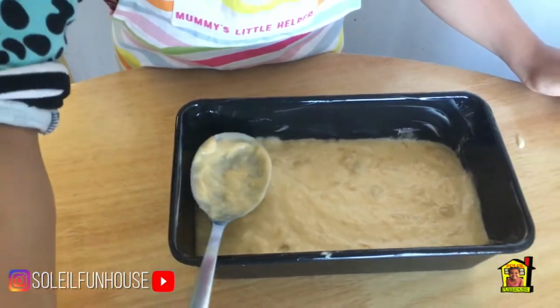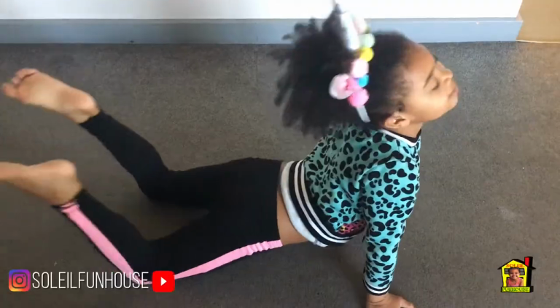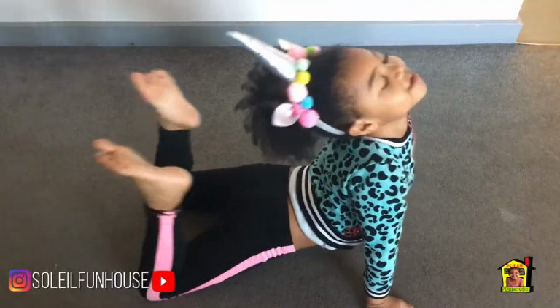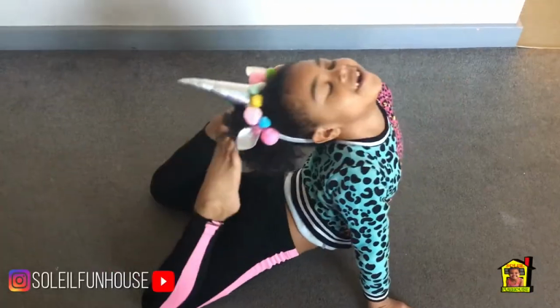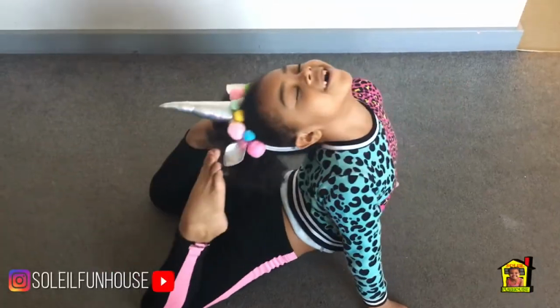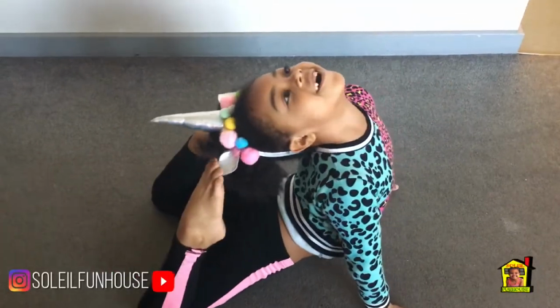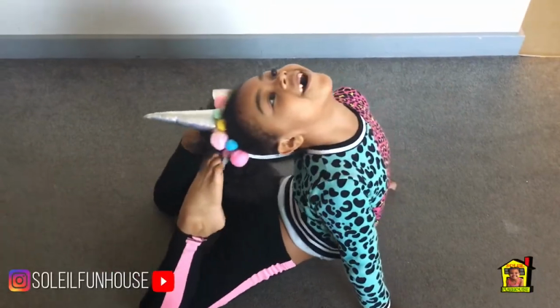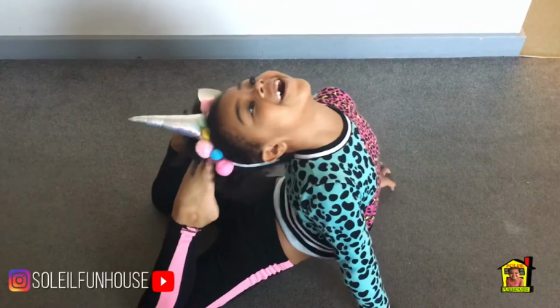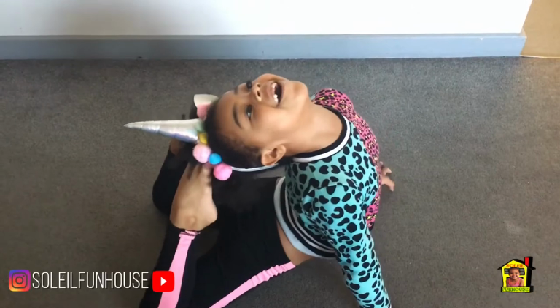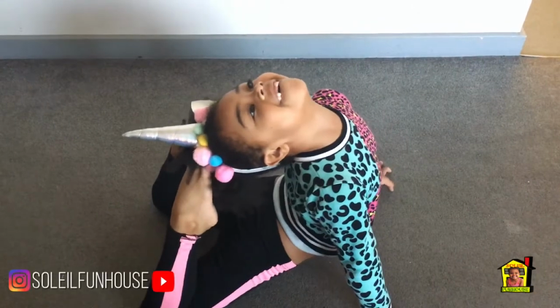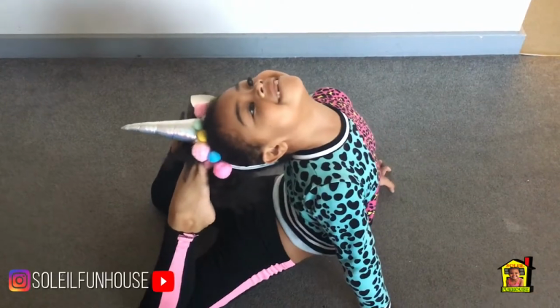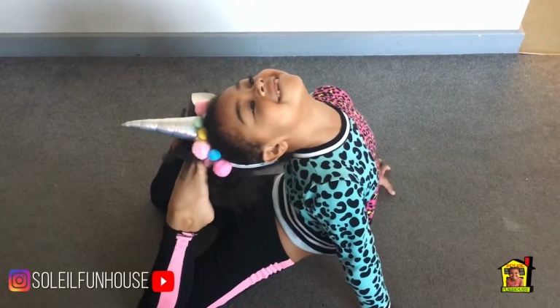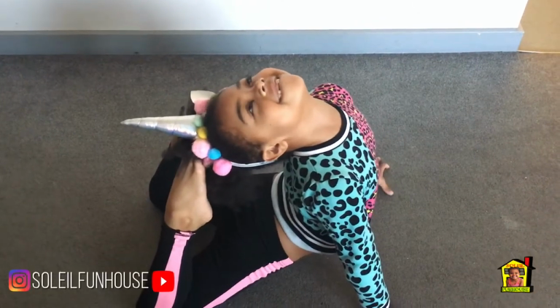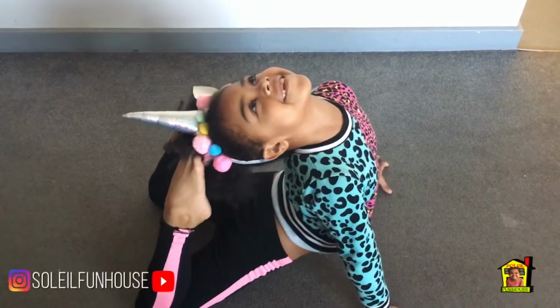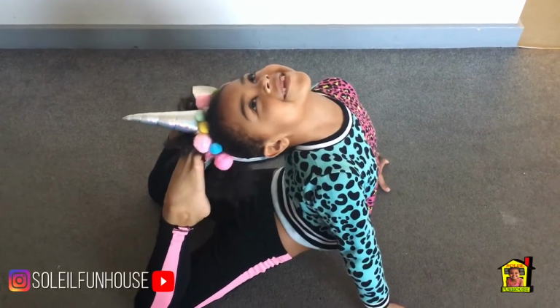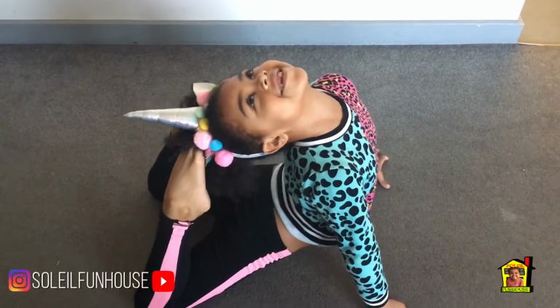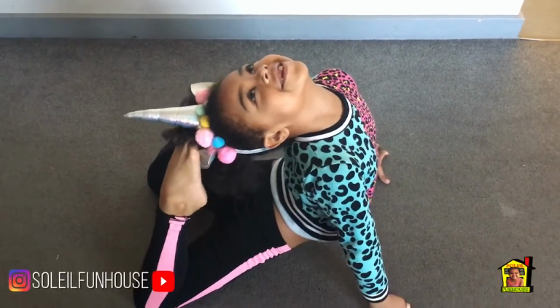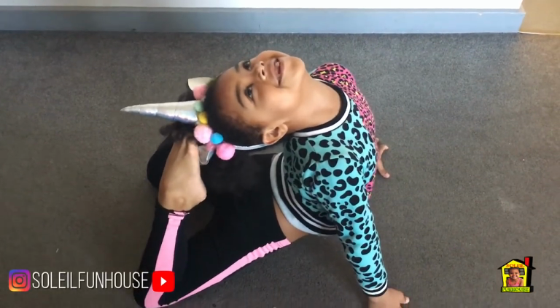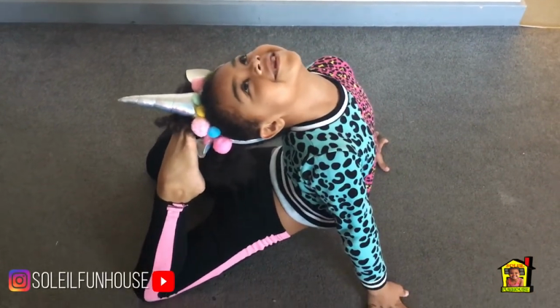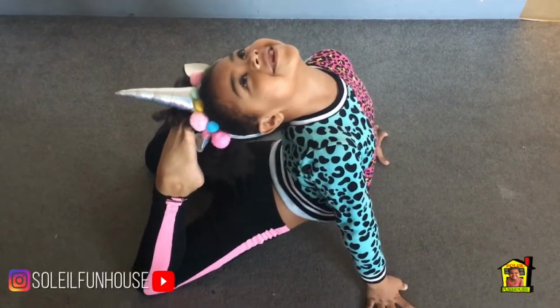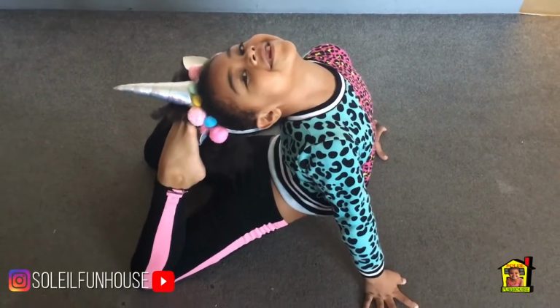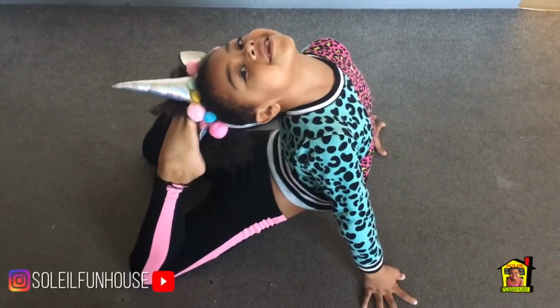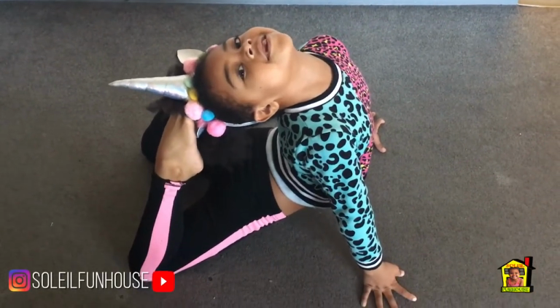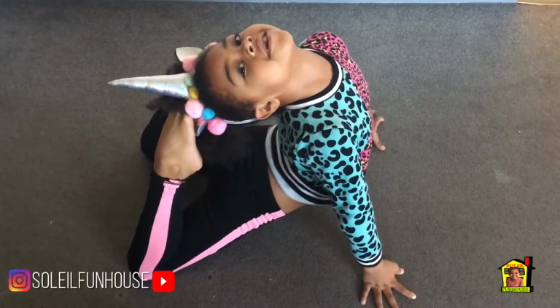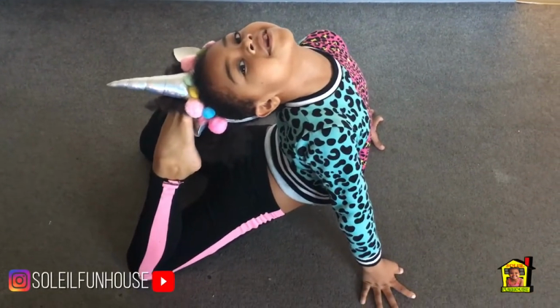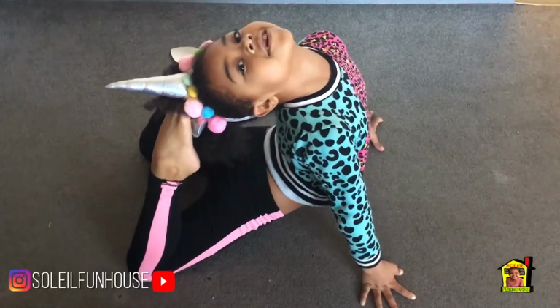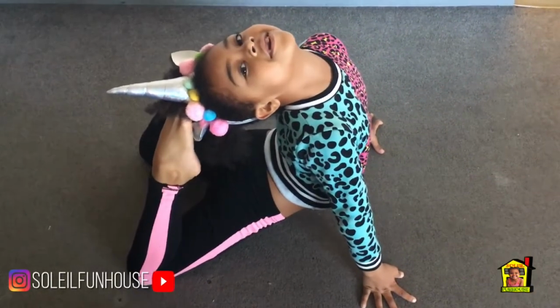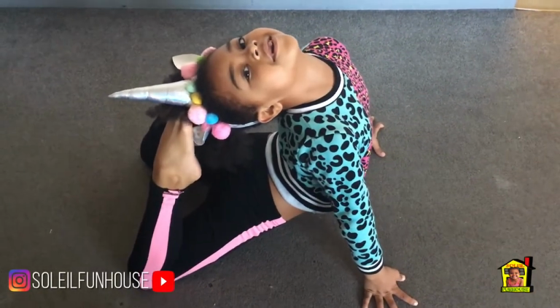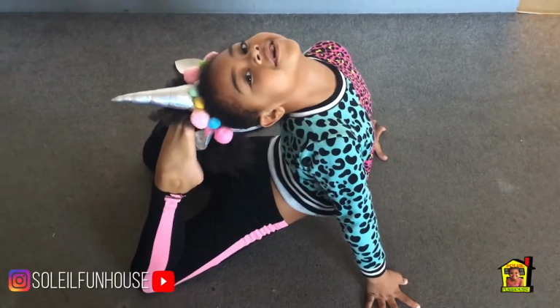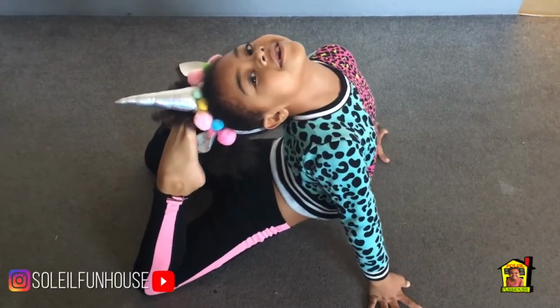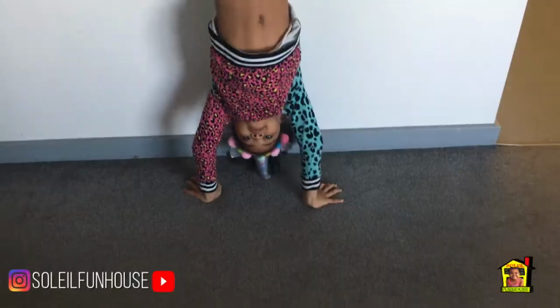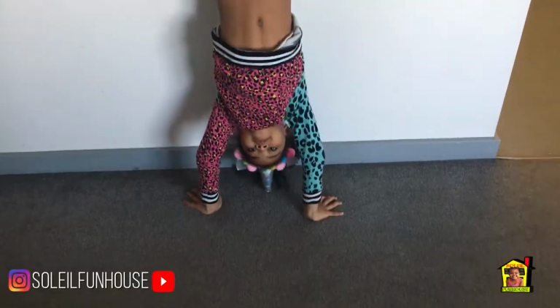And while you wait, do something fun. I'm practising my gymnastics.